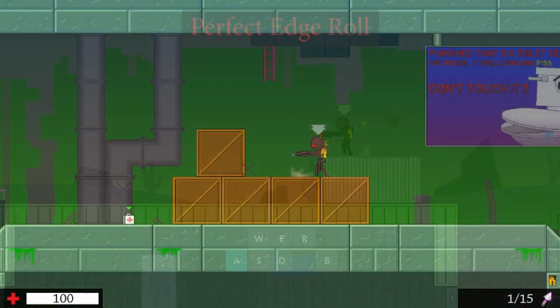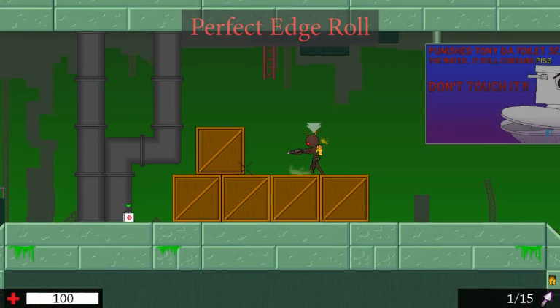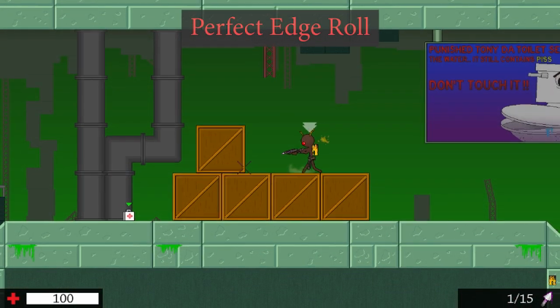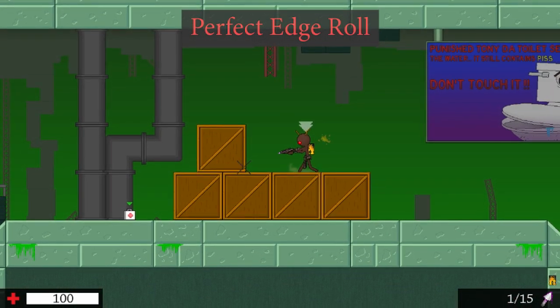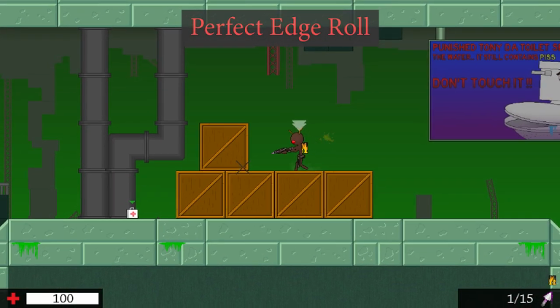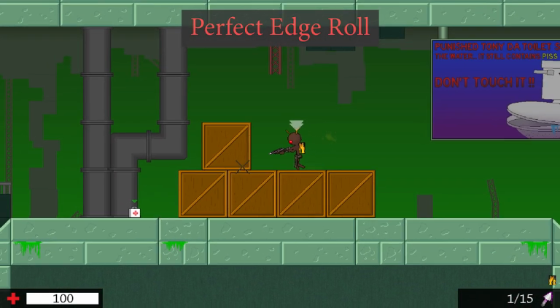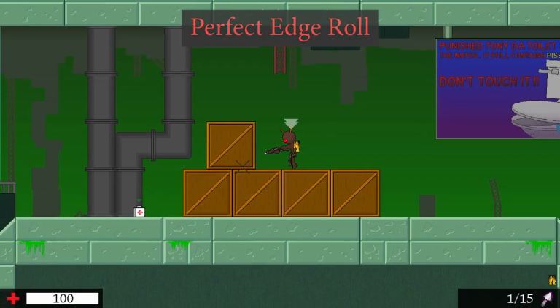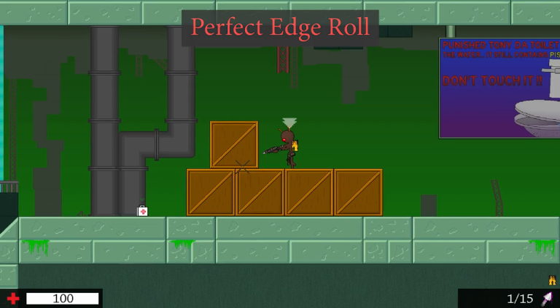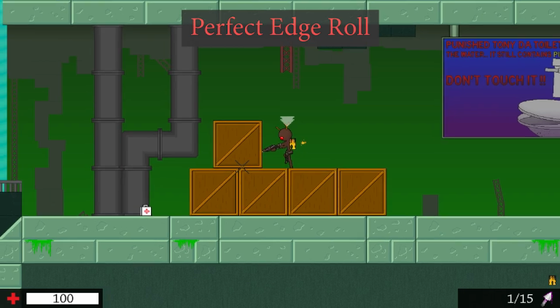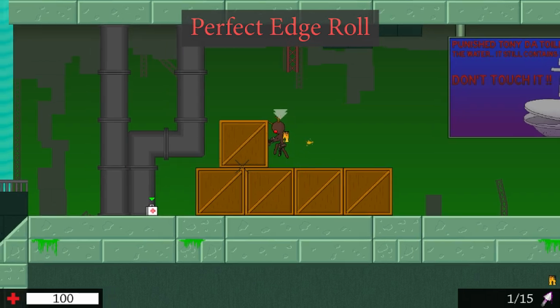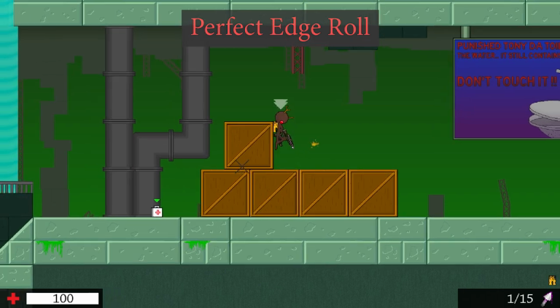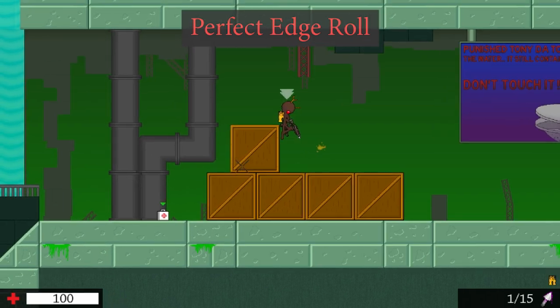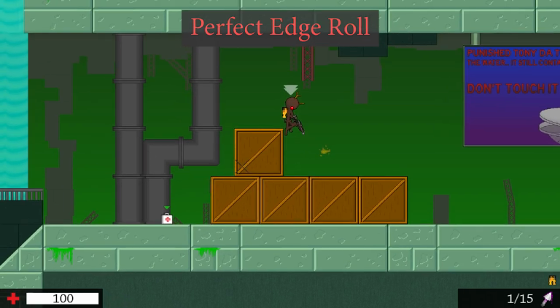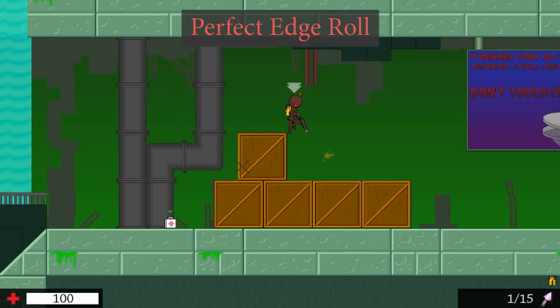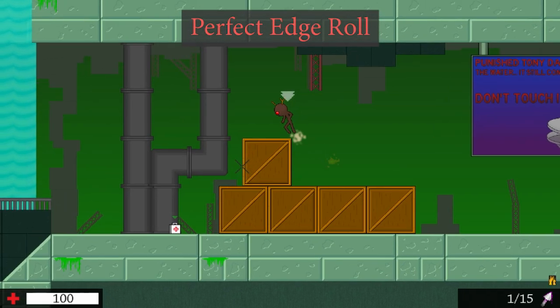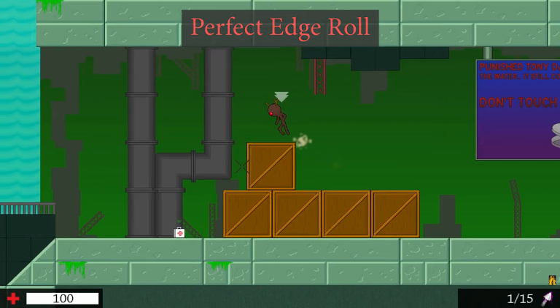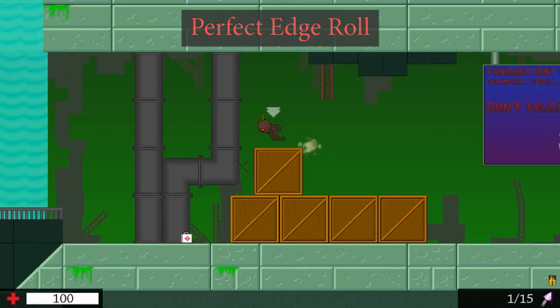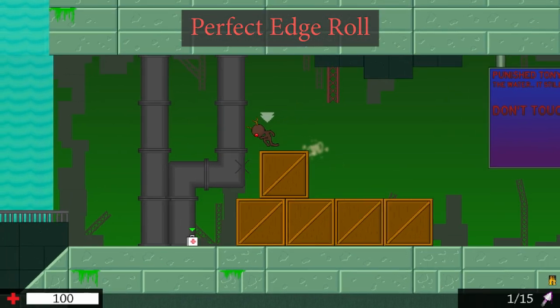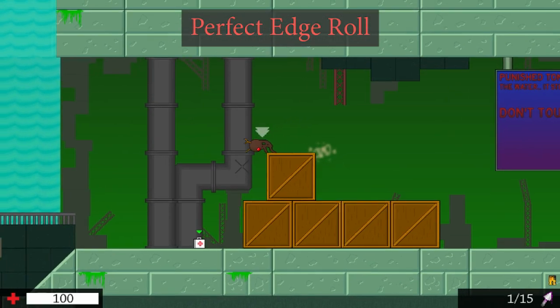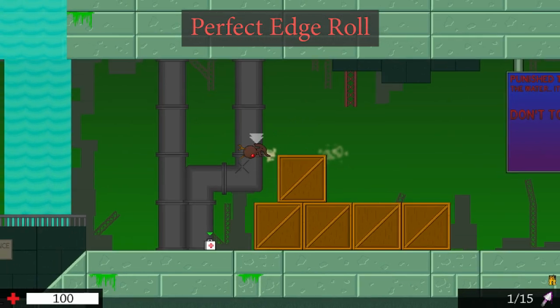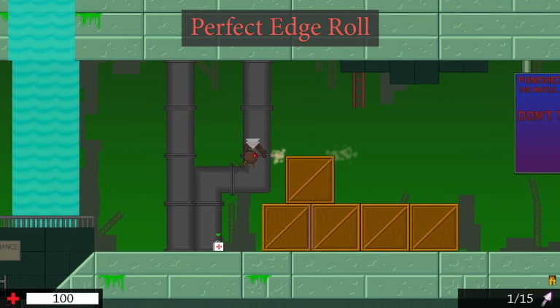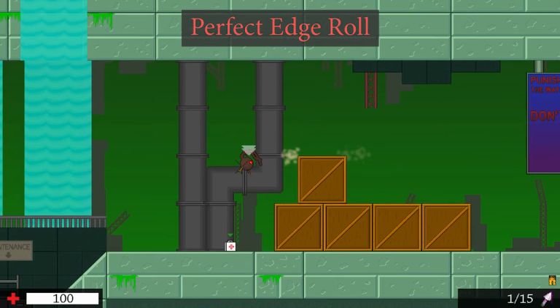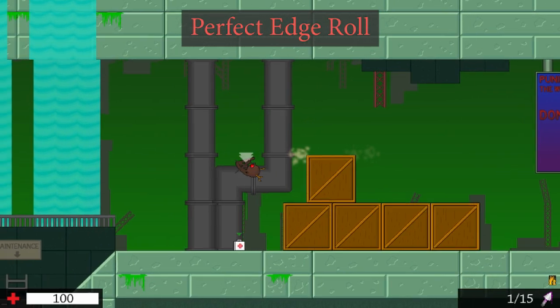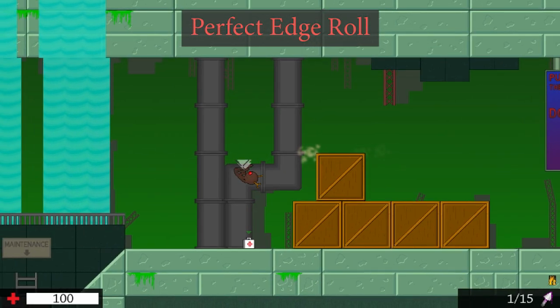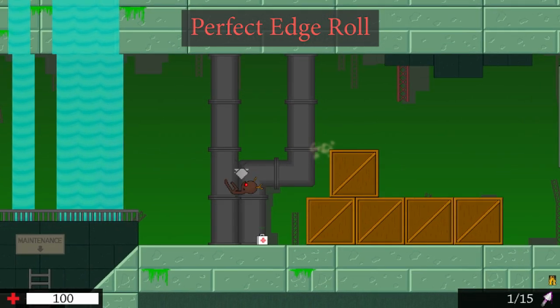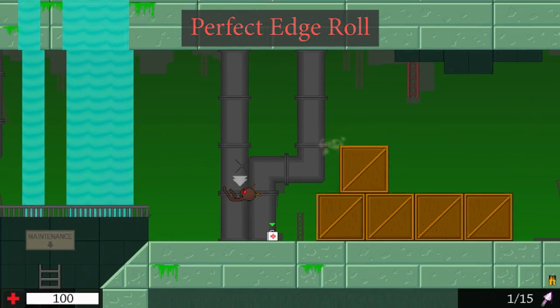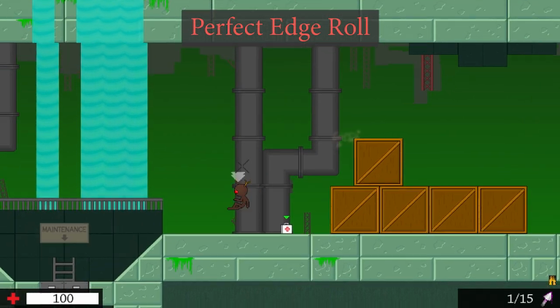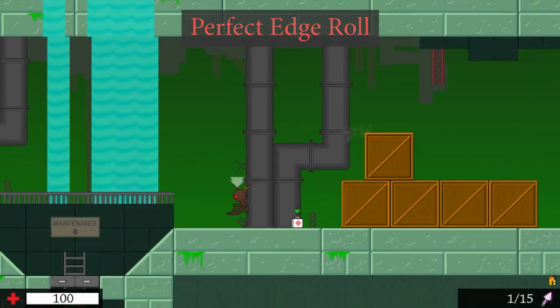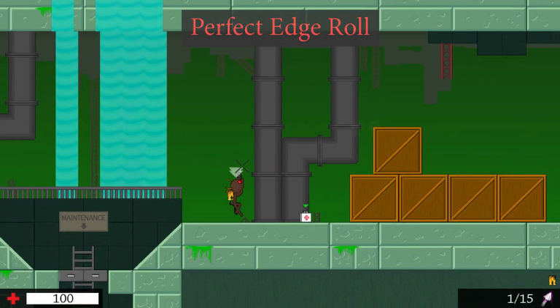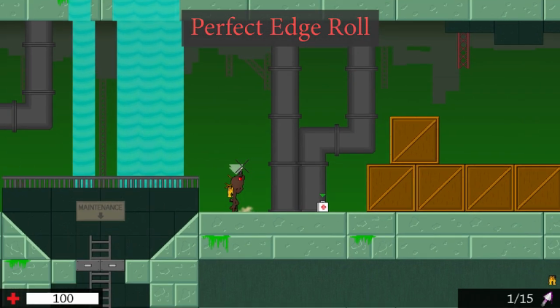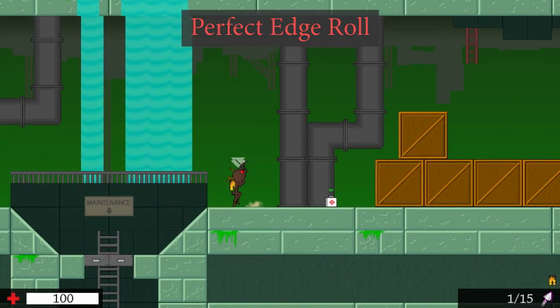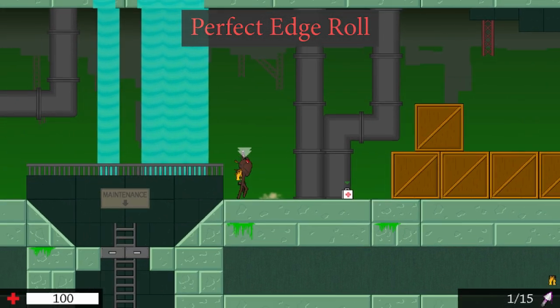When rolling at the perfect time you will keep your horizontal roll speed while also keeping a small amount of upwards momentum.